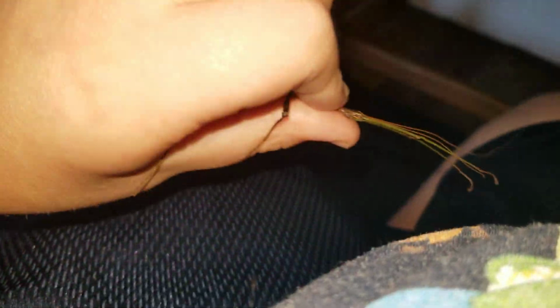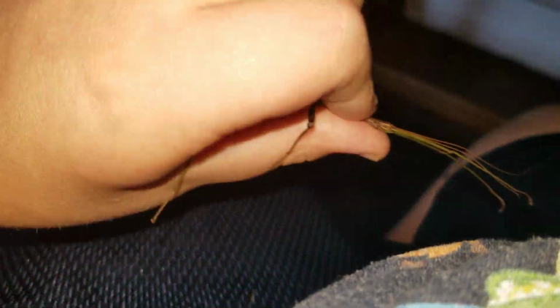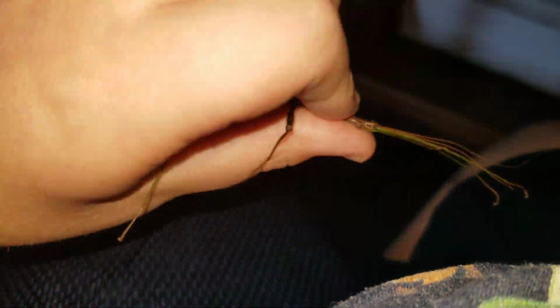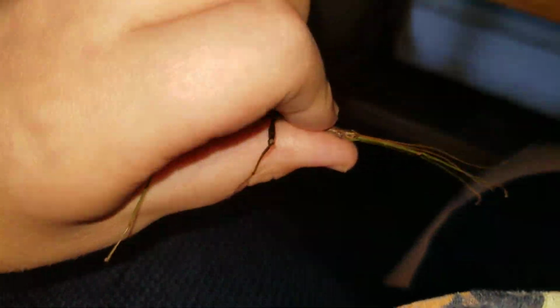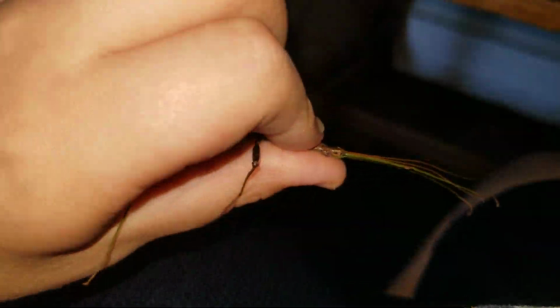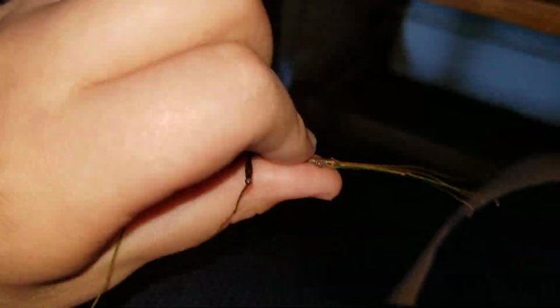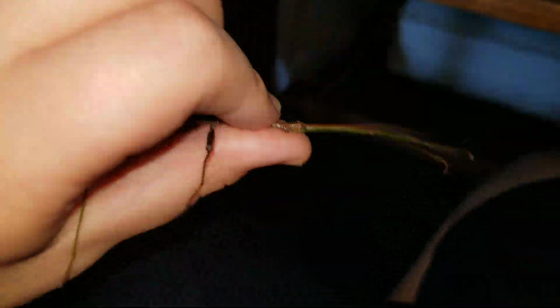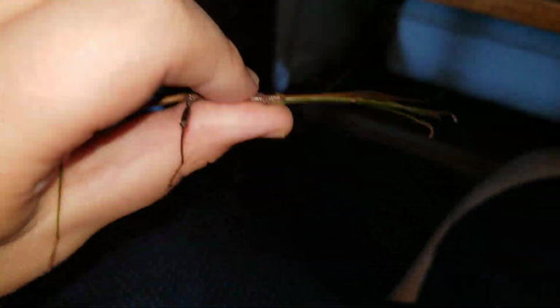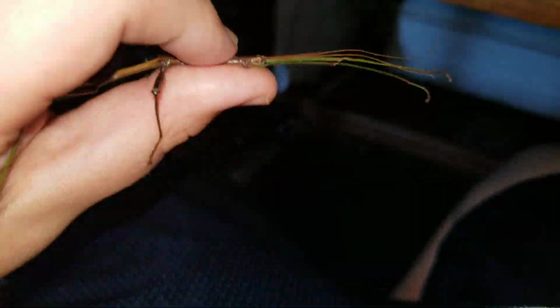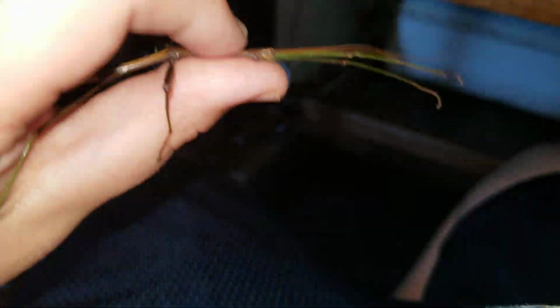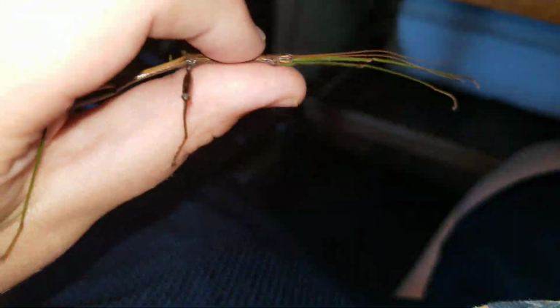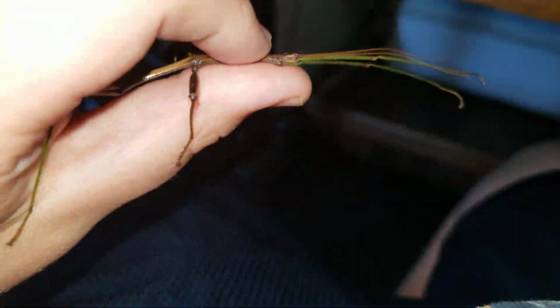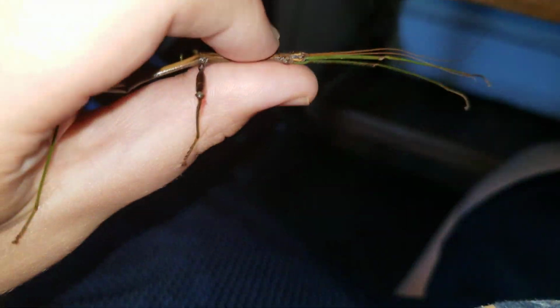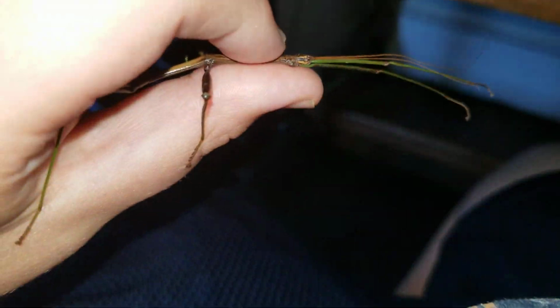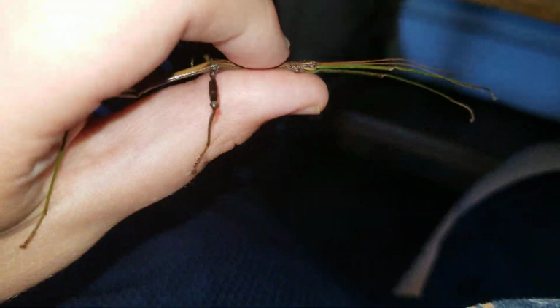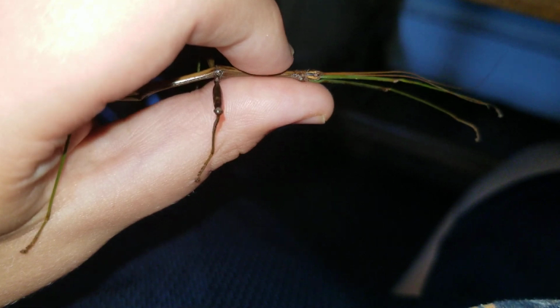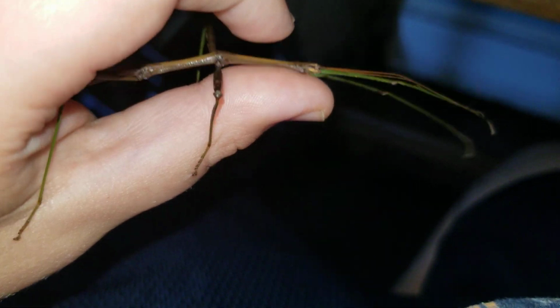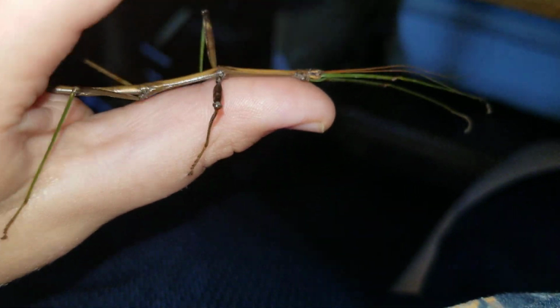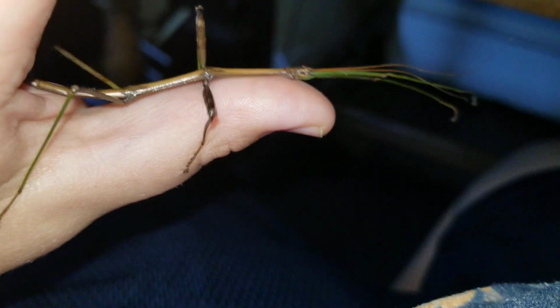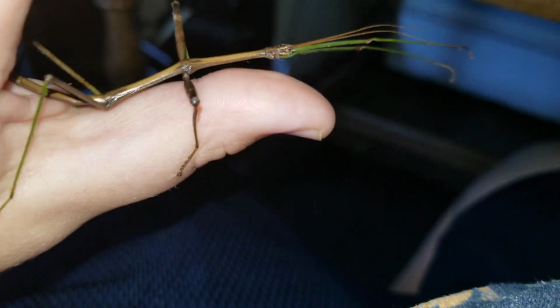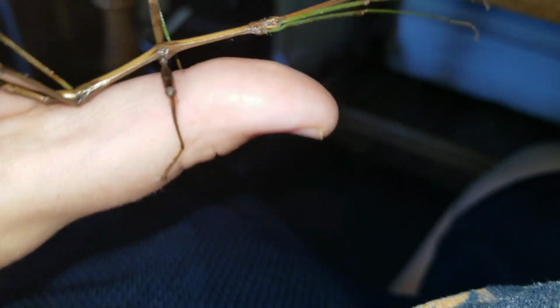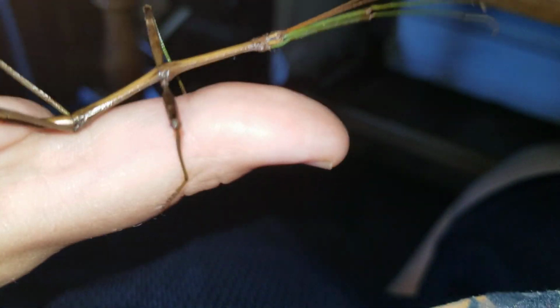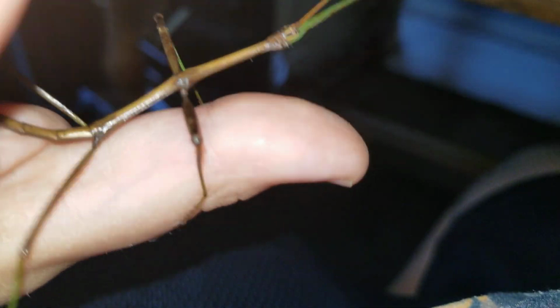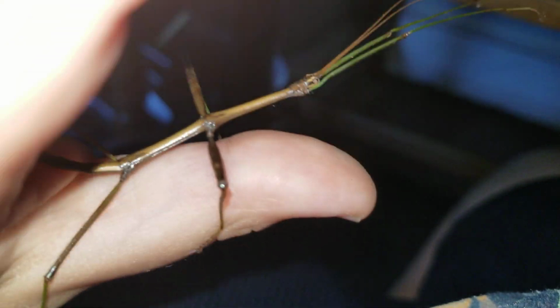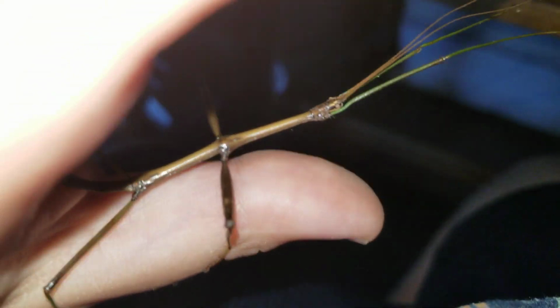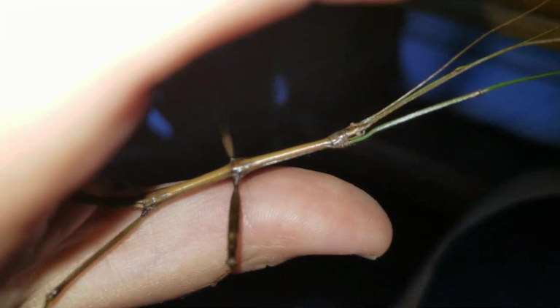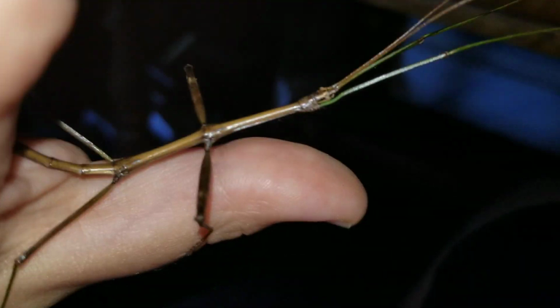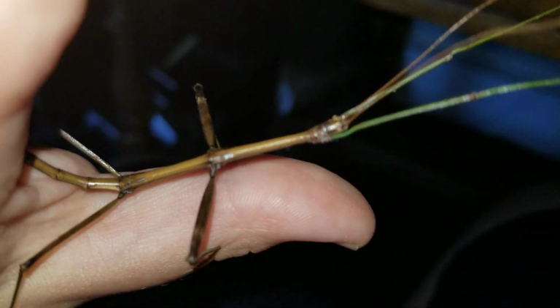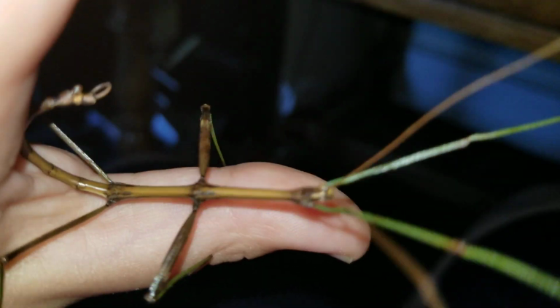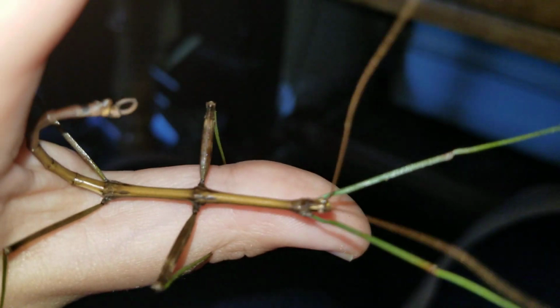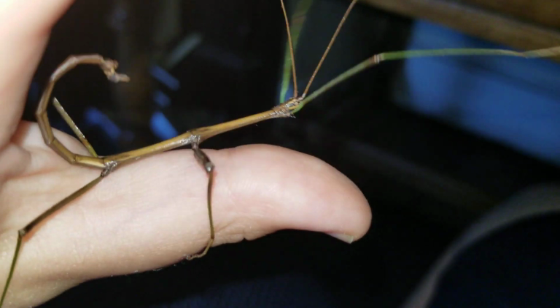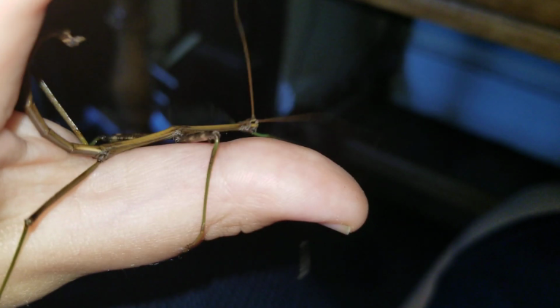Because he's pretending to be a stick, he's hiding his head so you'll think he's a stick.